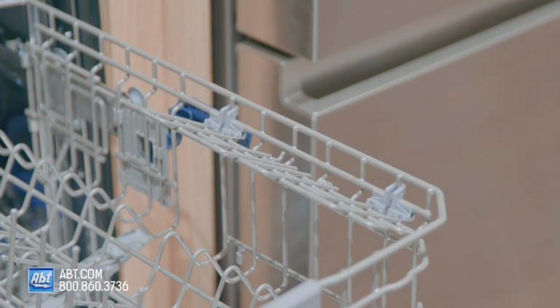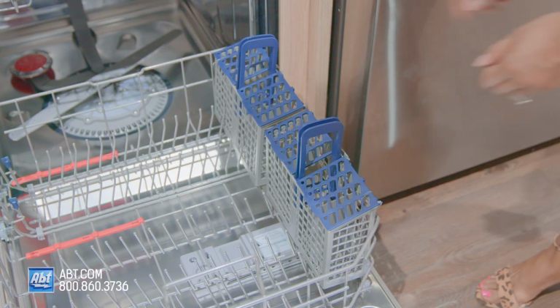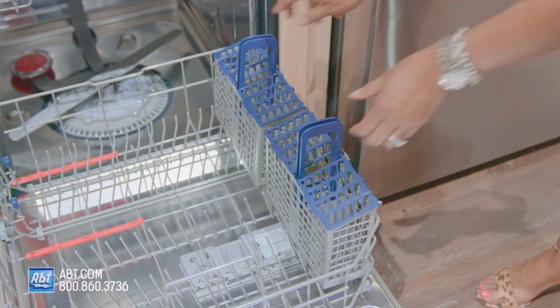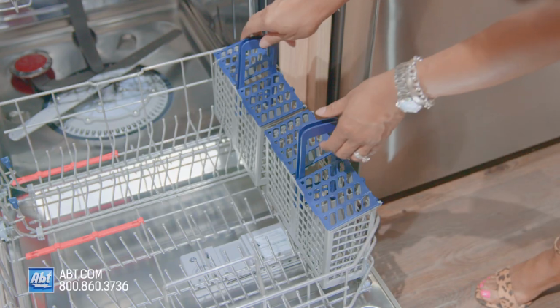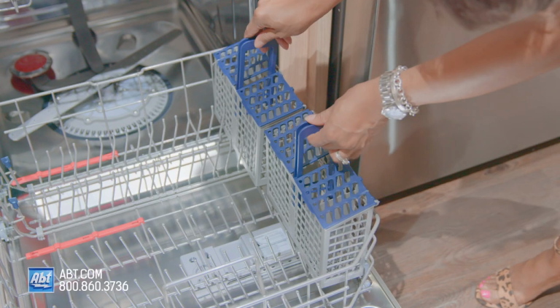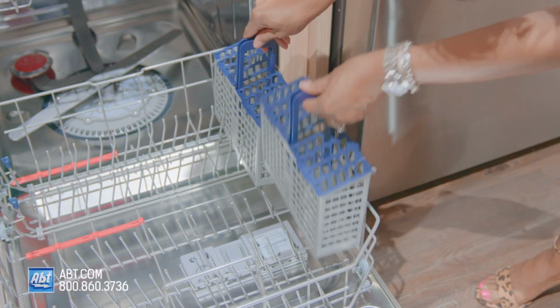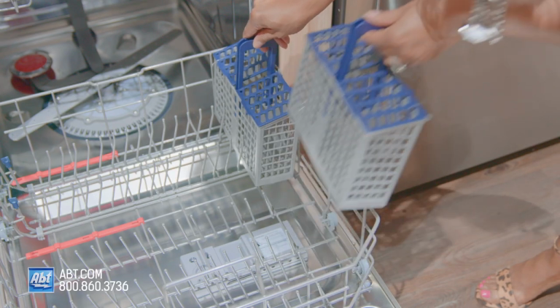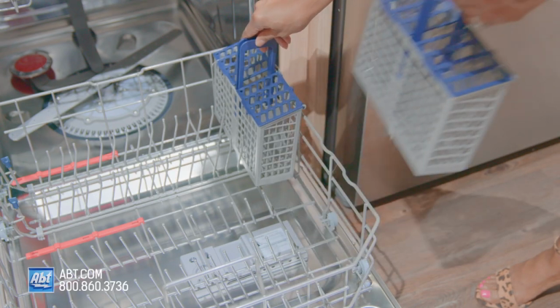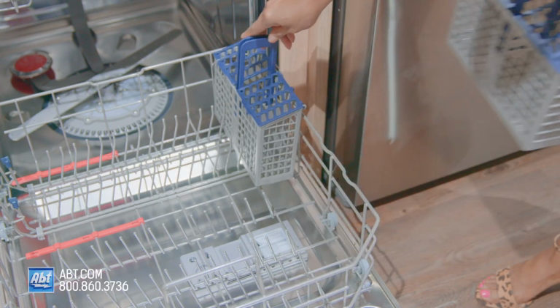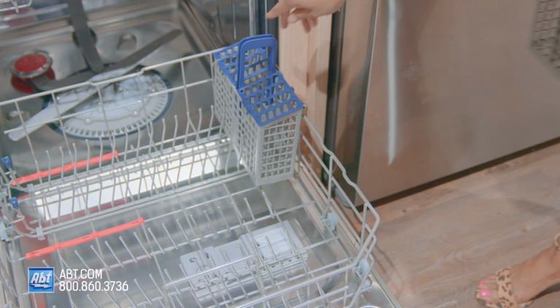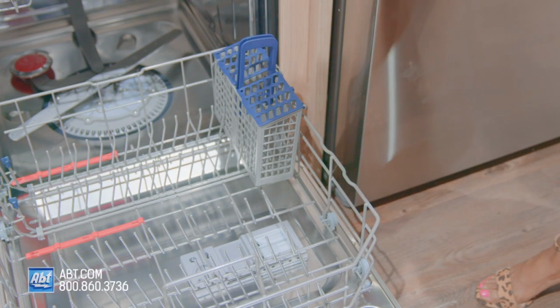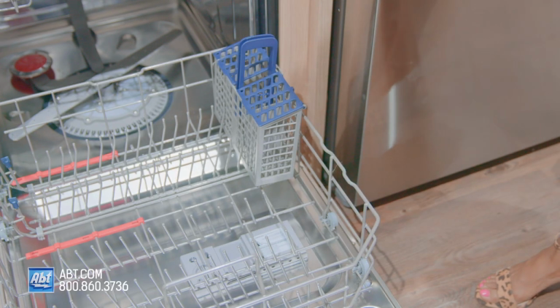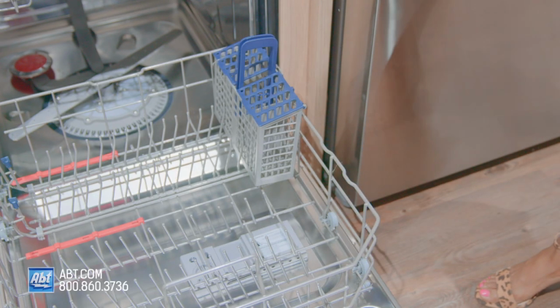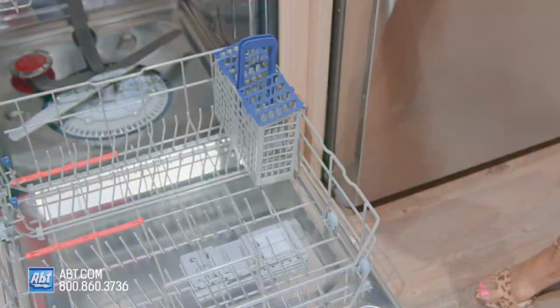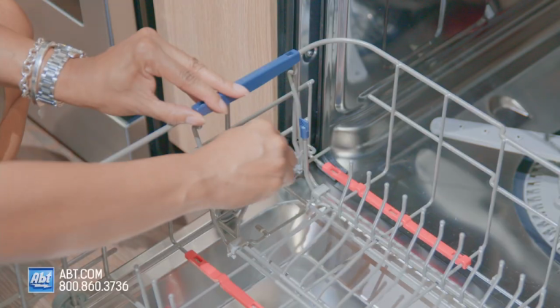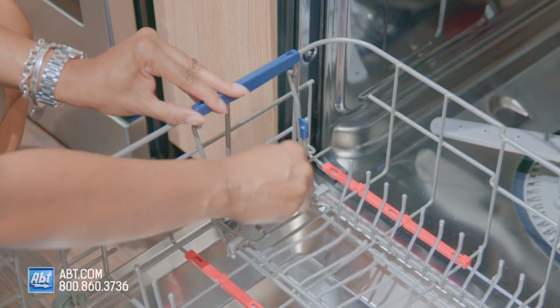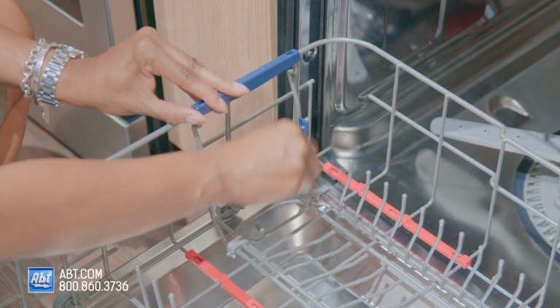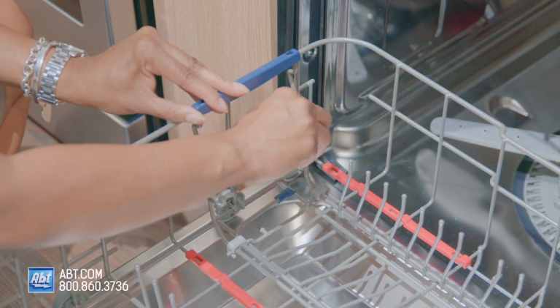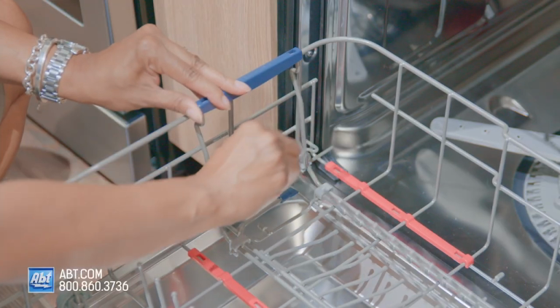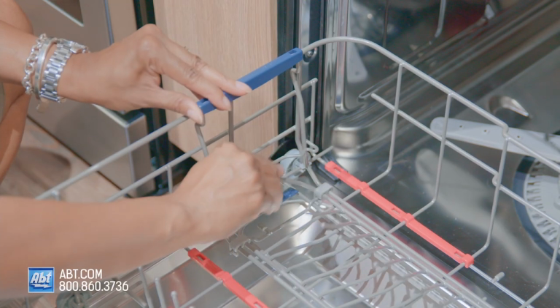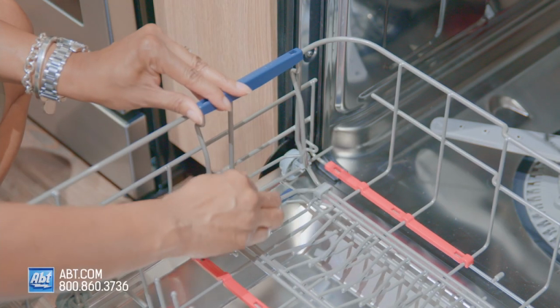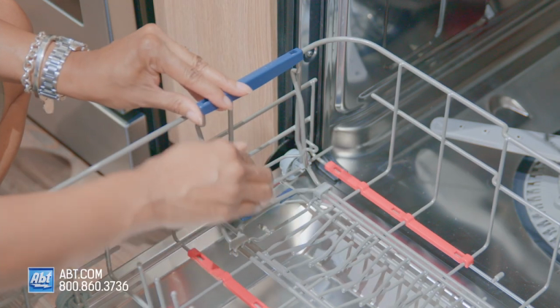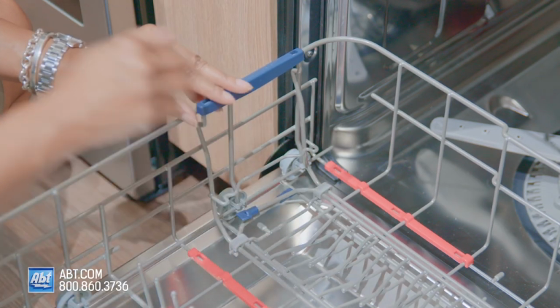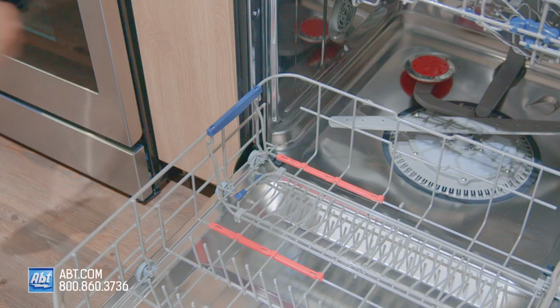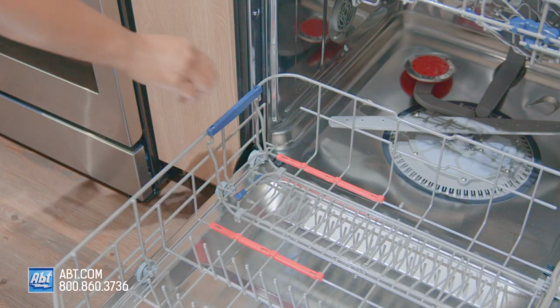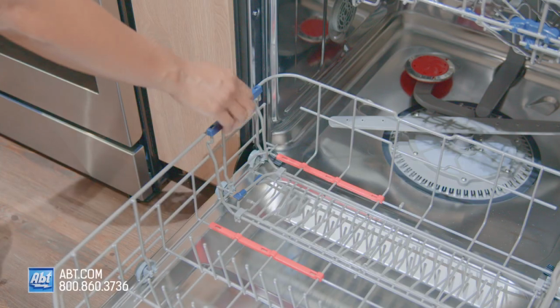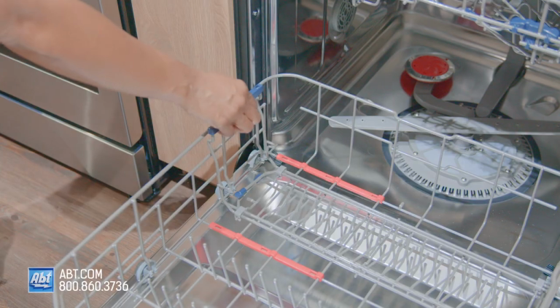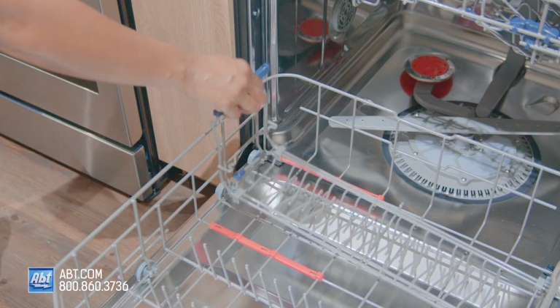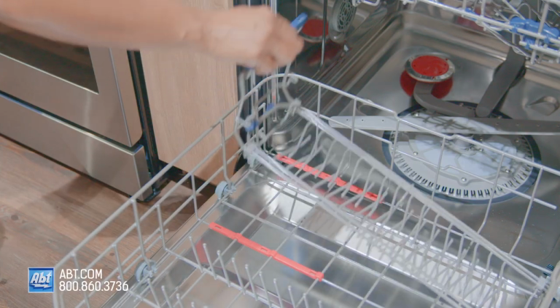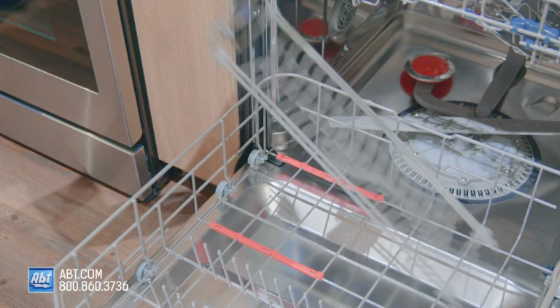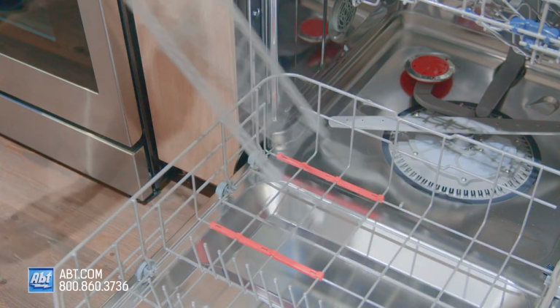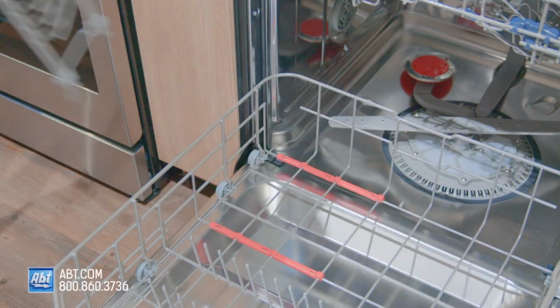The lower rack features a two-piece silverware basket and two rows of adjustable tines that are removable to make room for larger items.